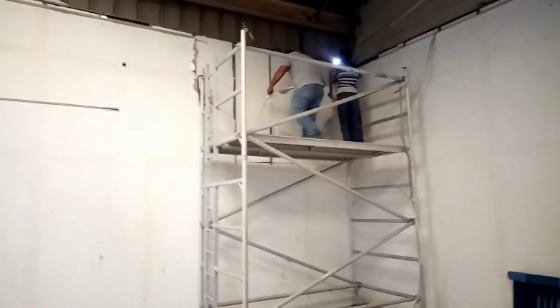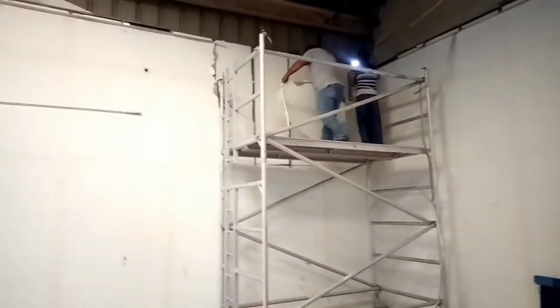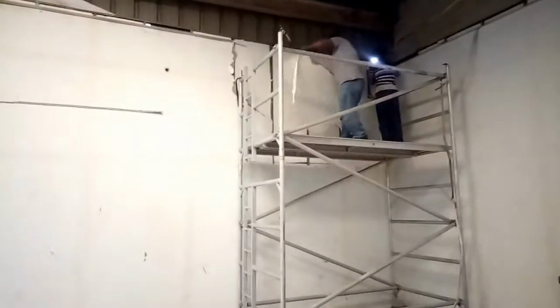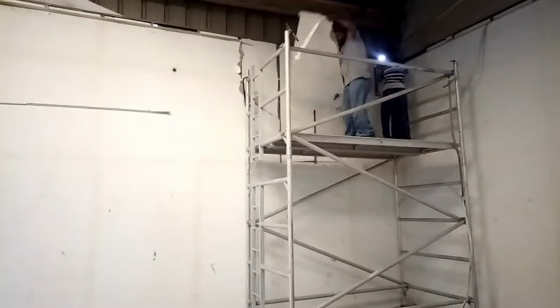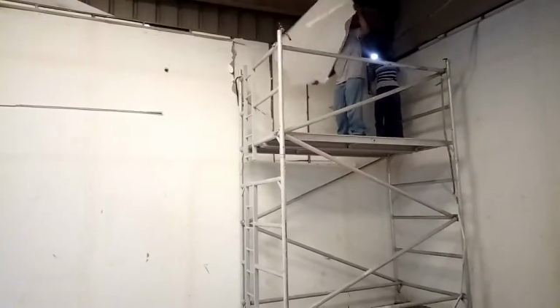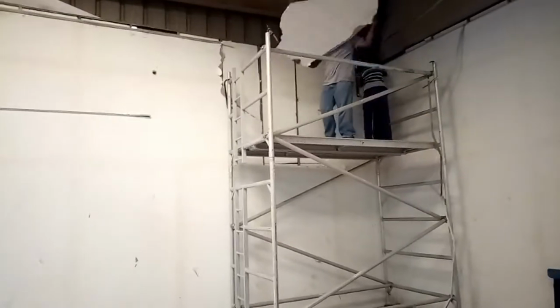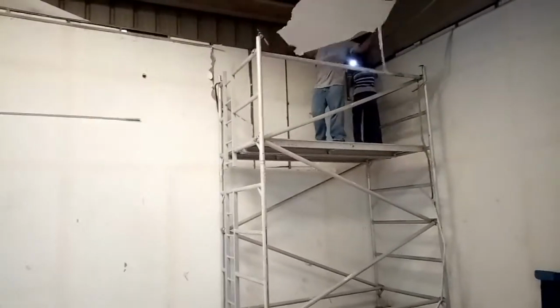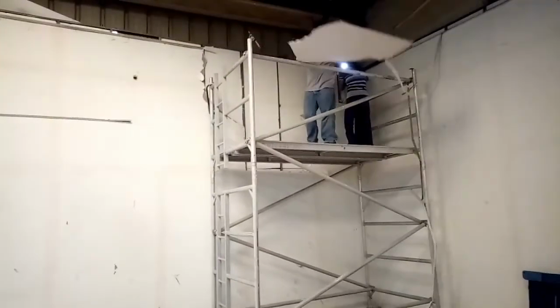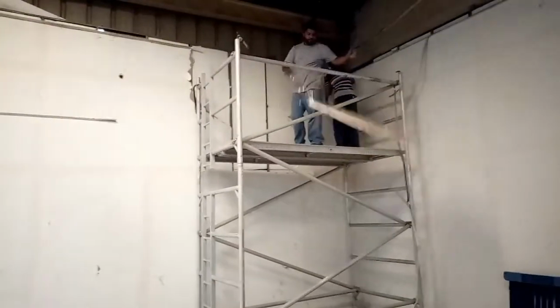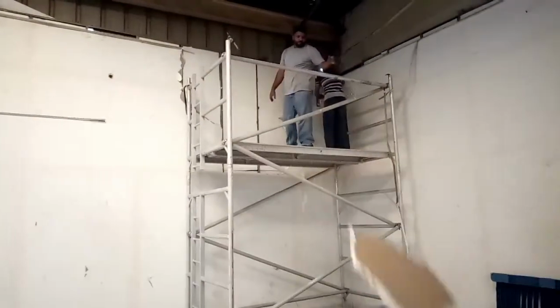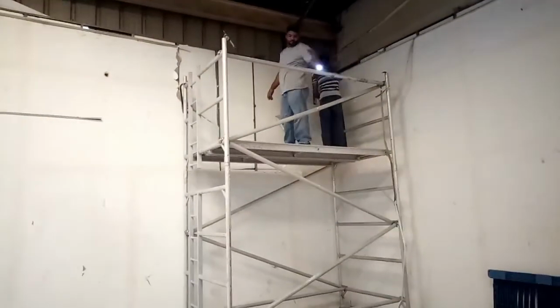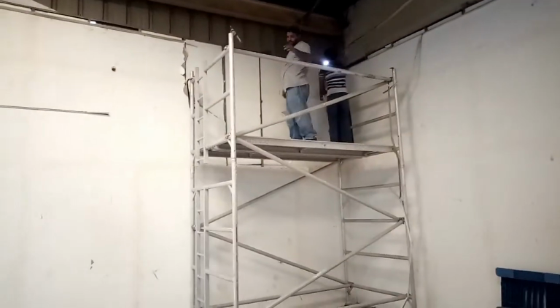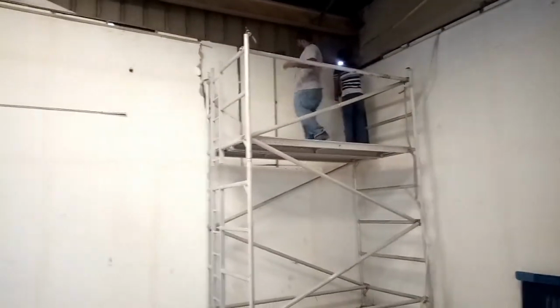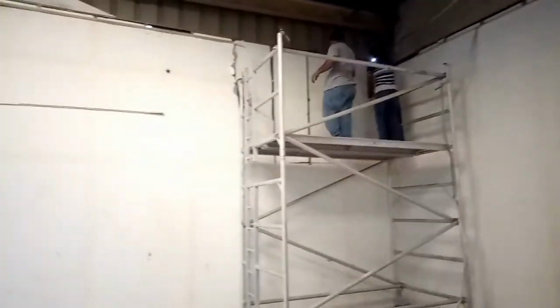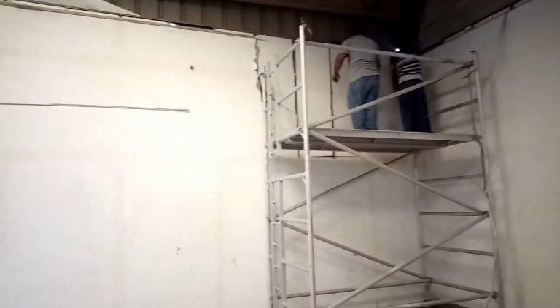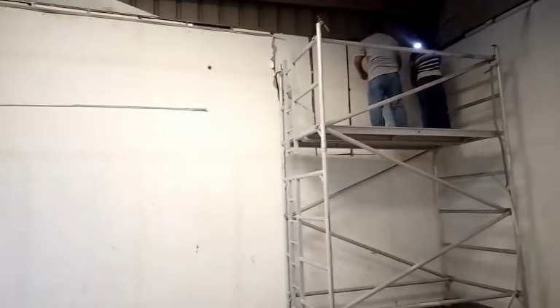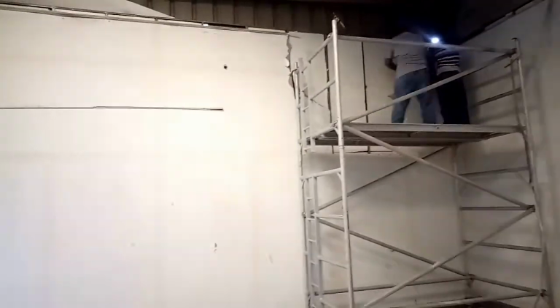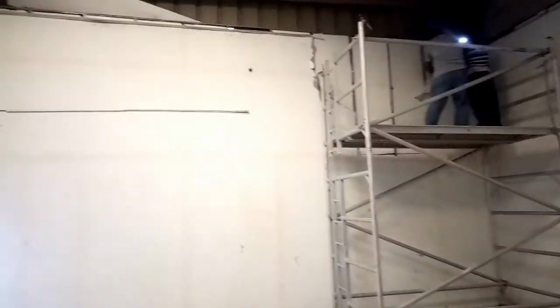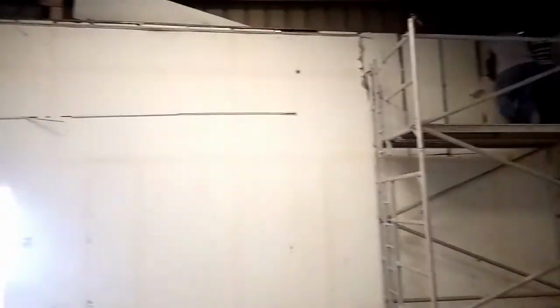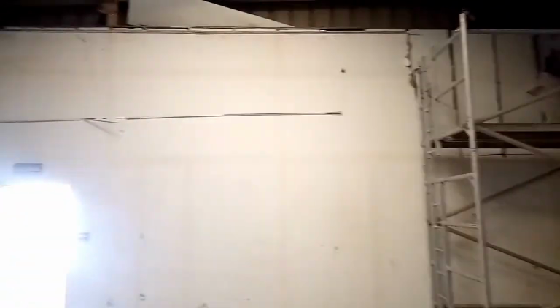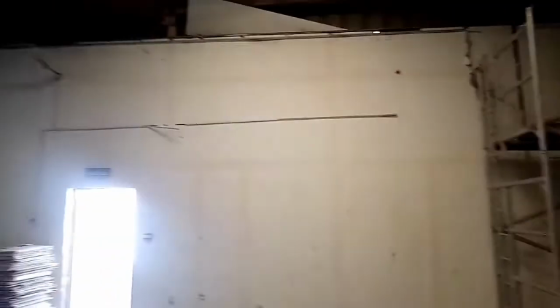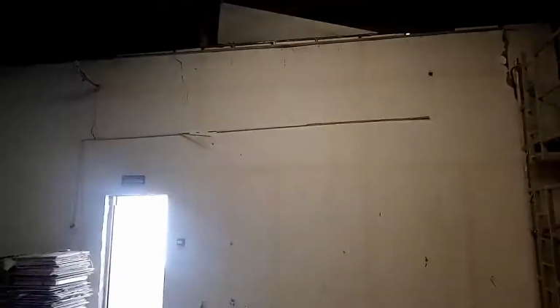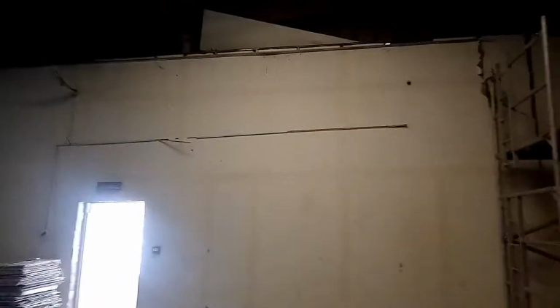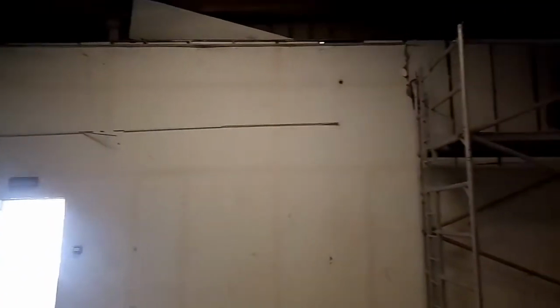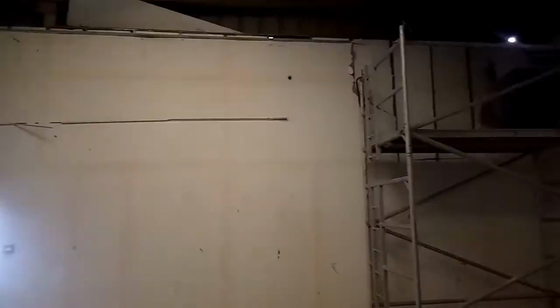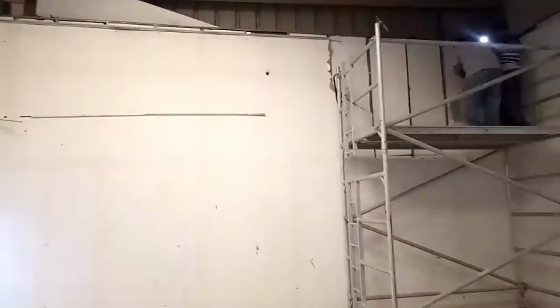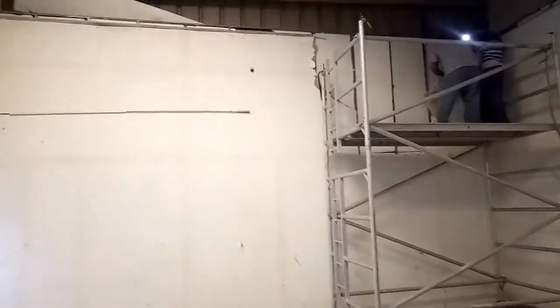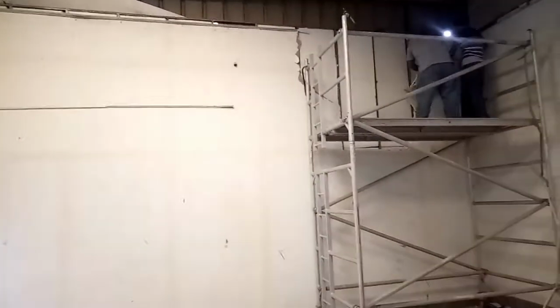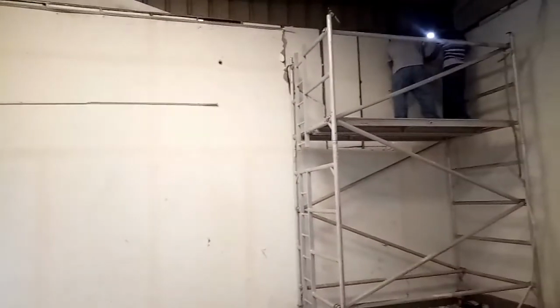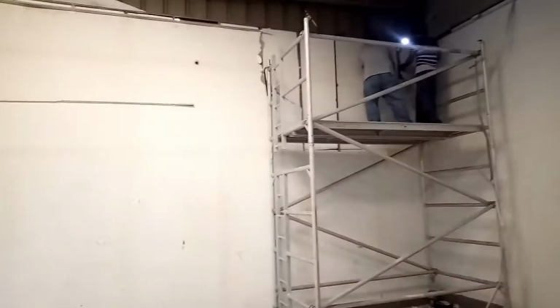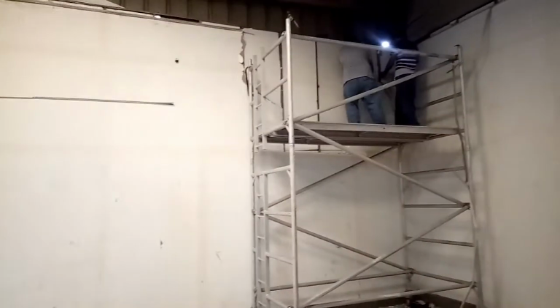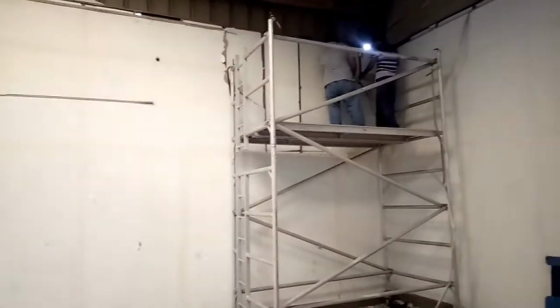Now you can see us removing and dismantling all the gypsum wall.